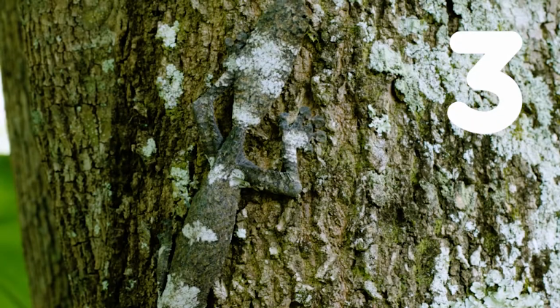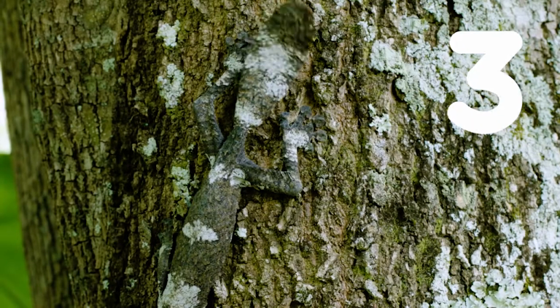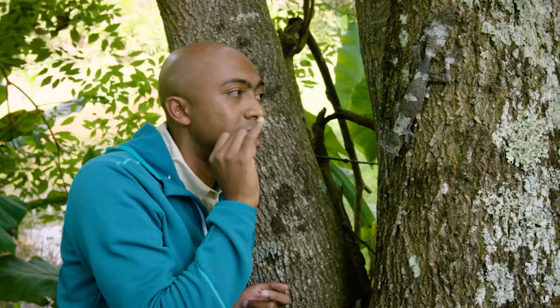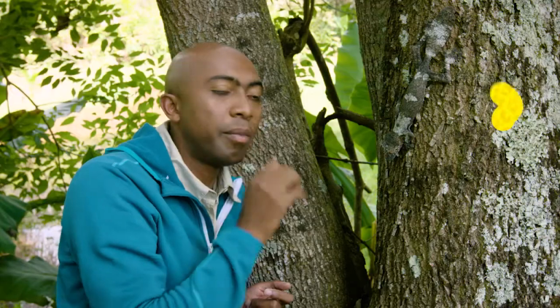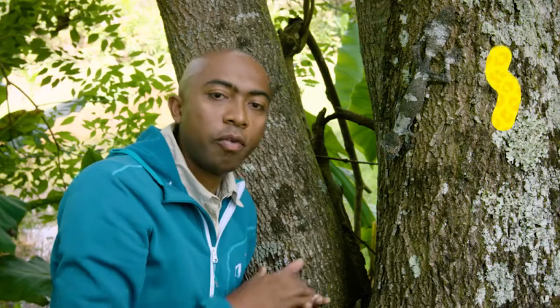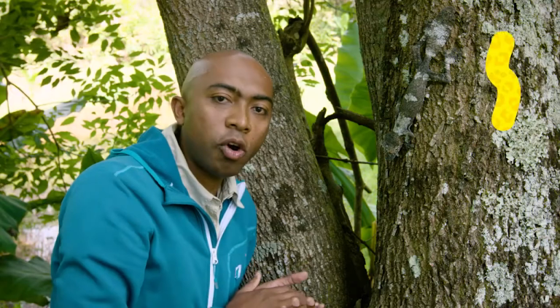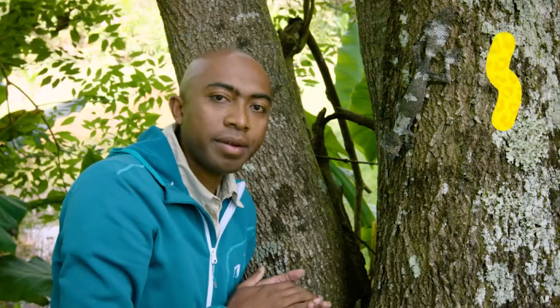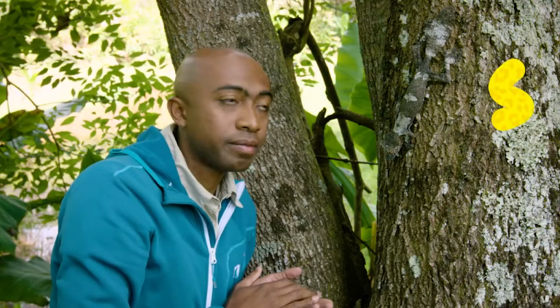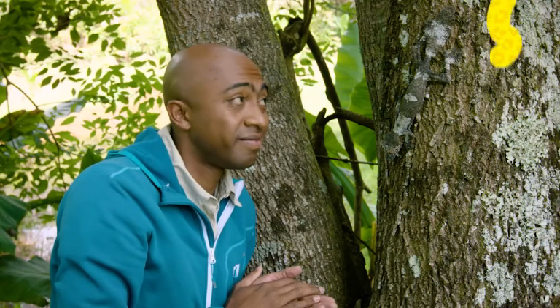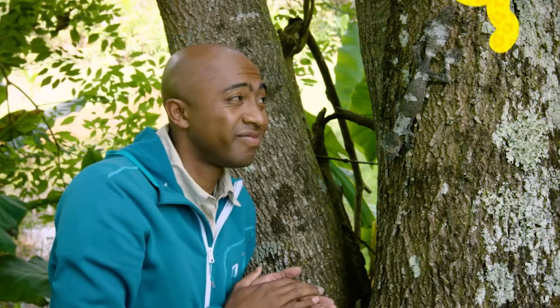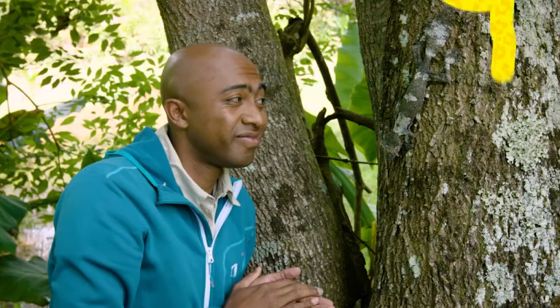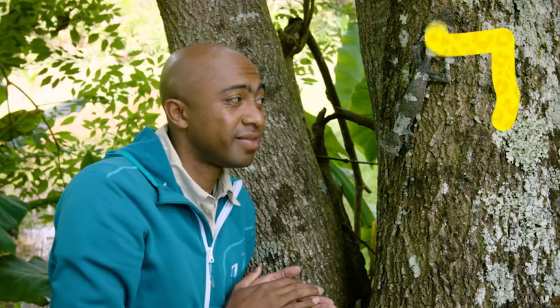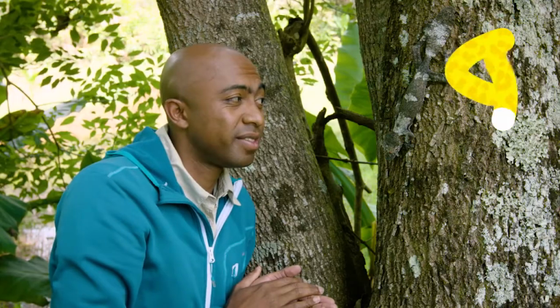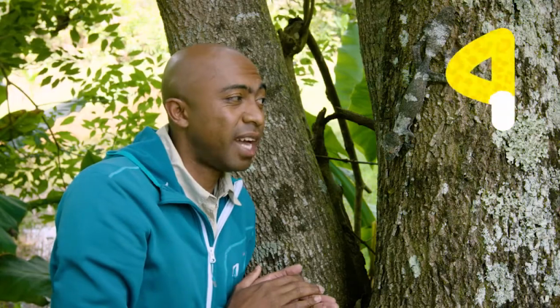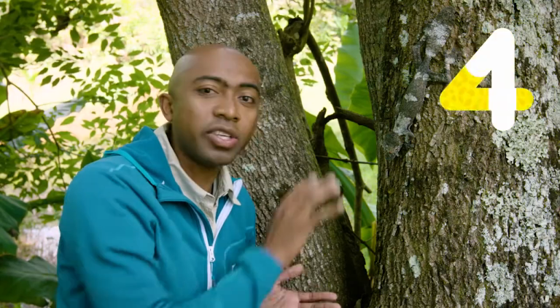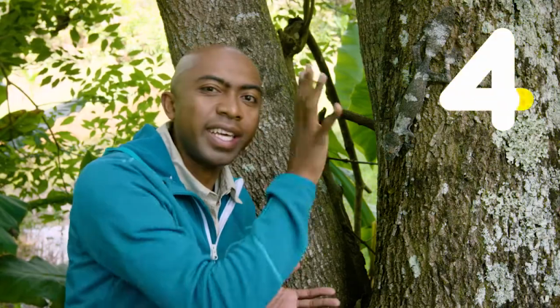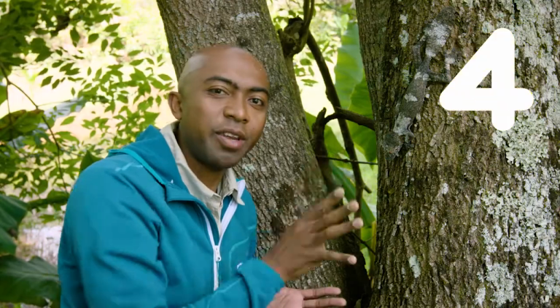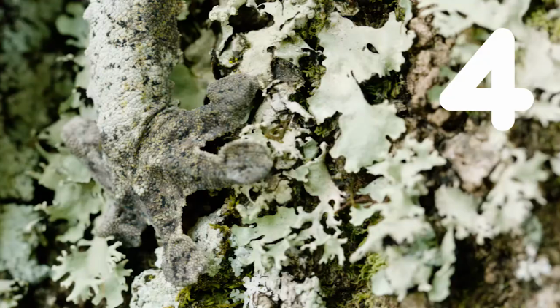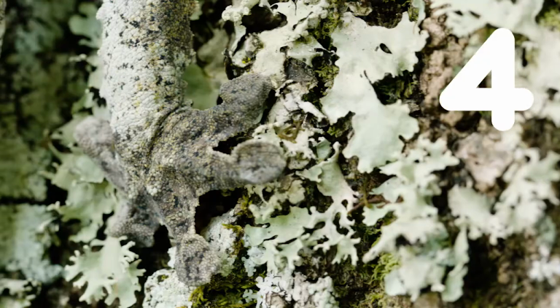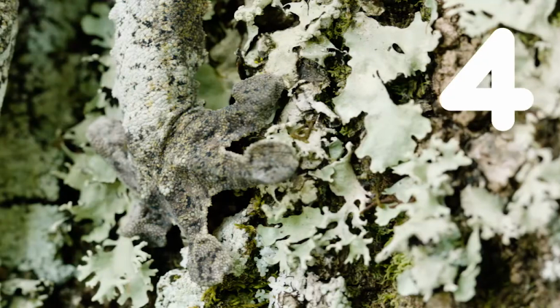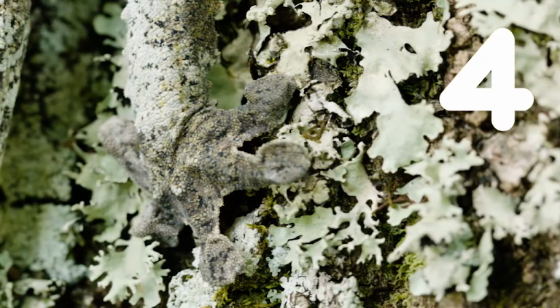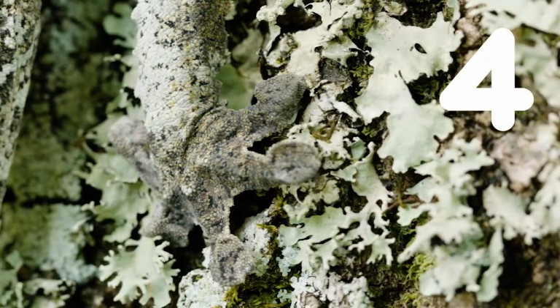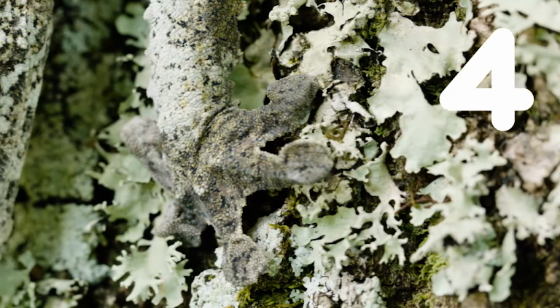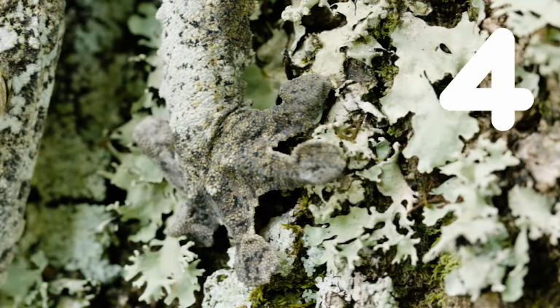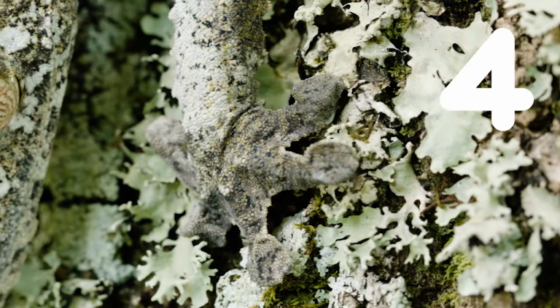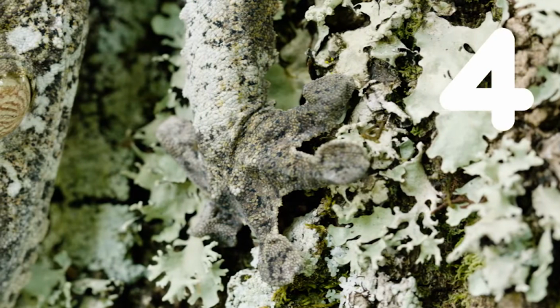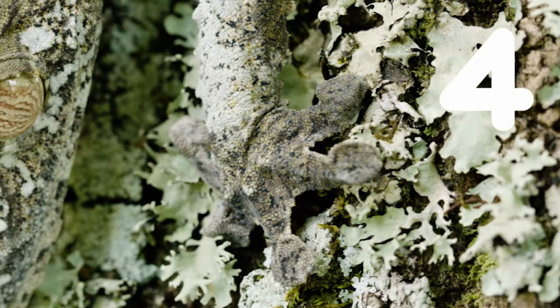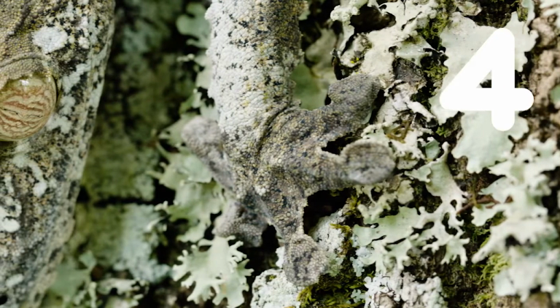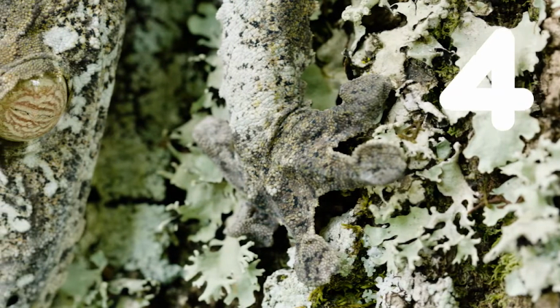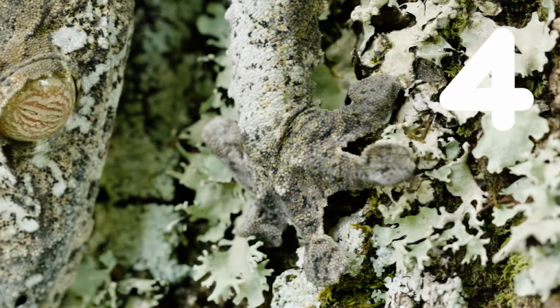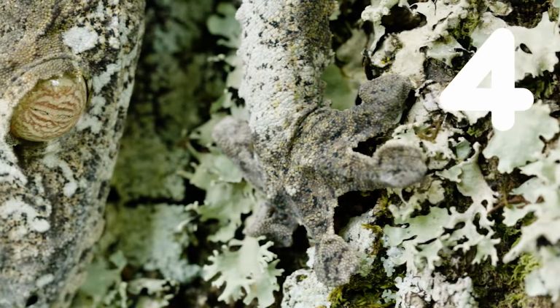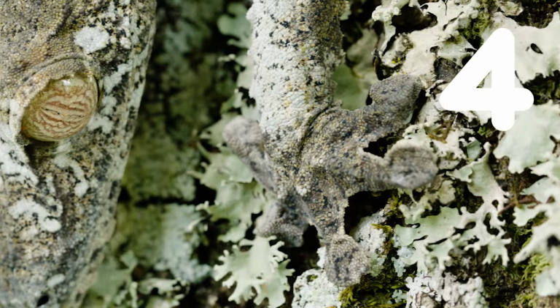Number four: can you see it there? He's the master of camouflage.